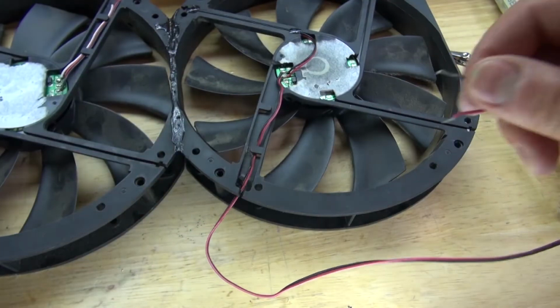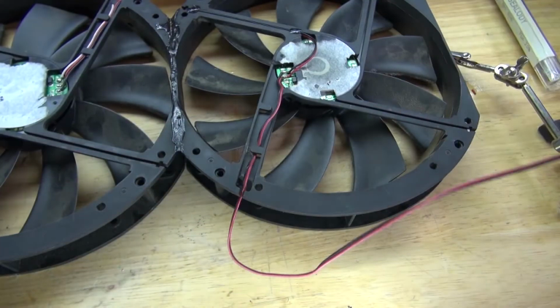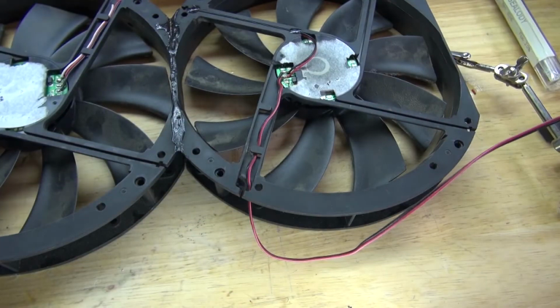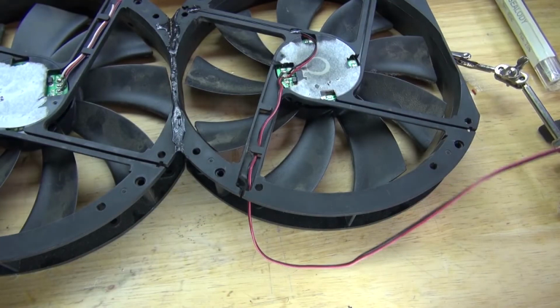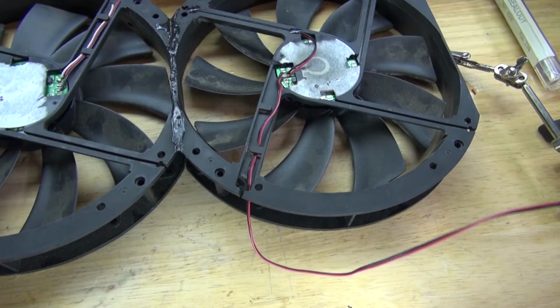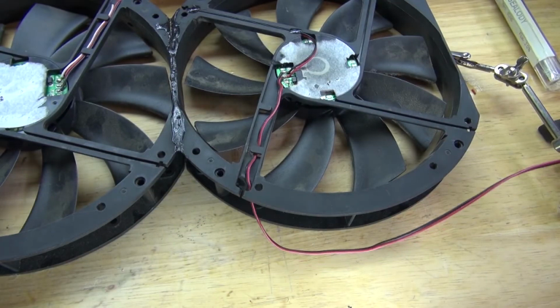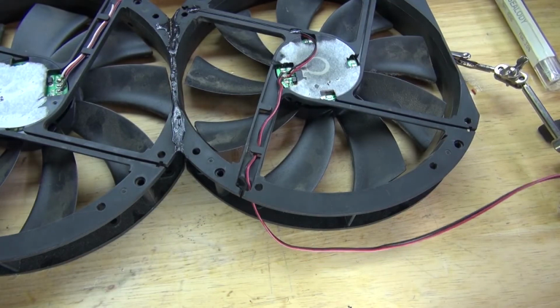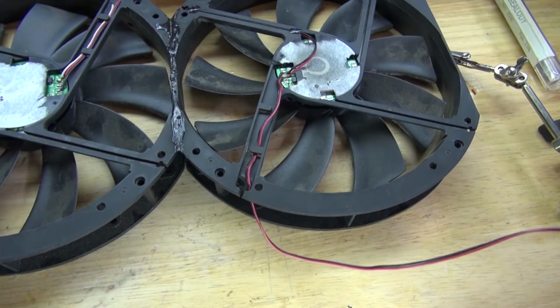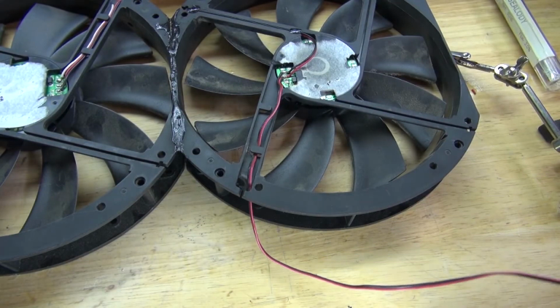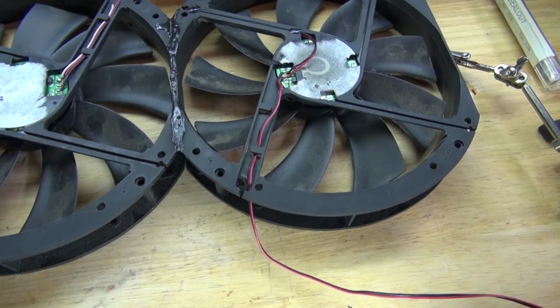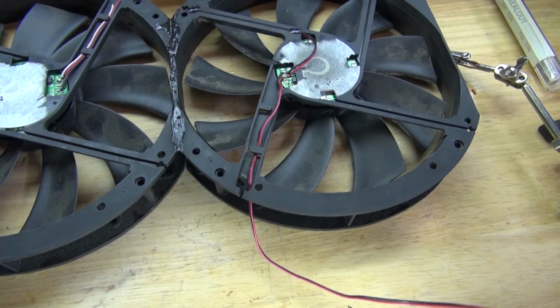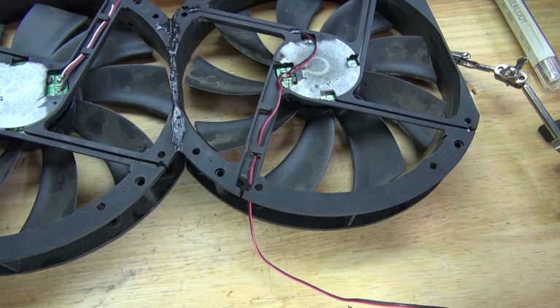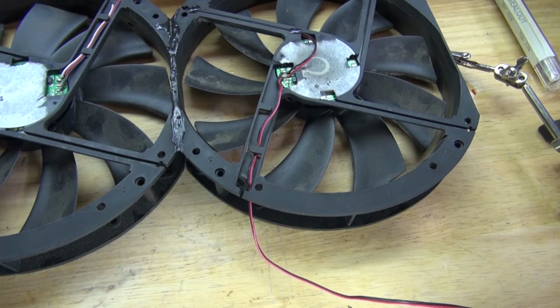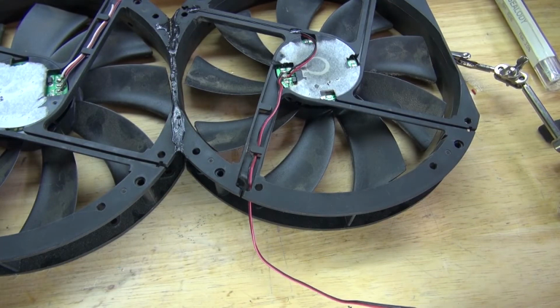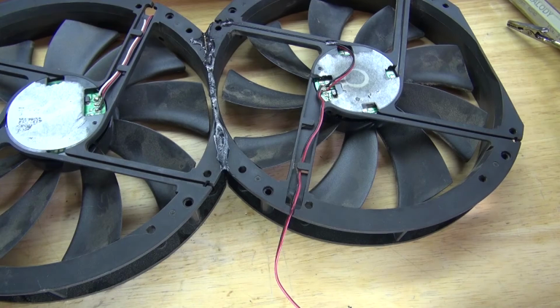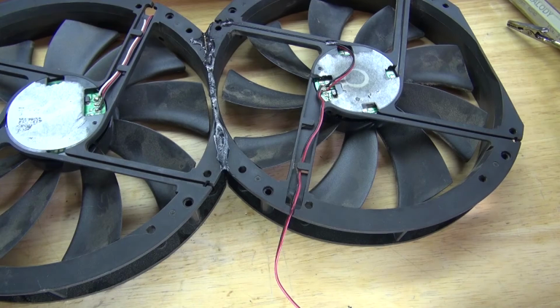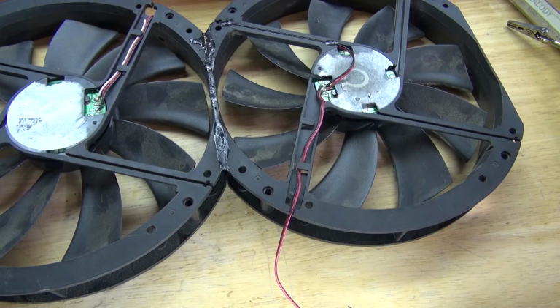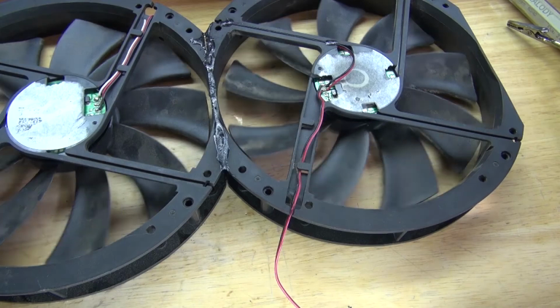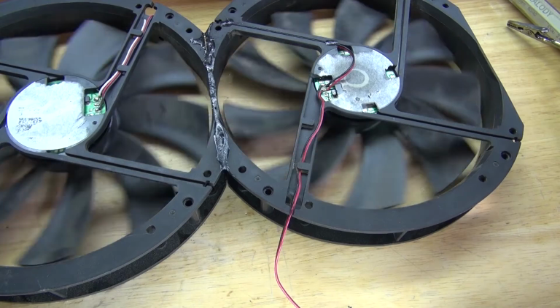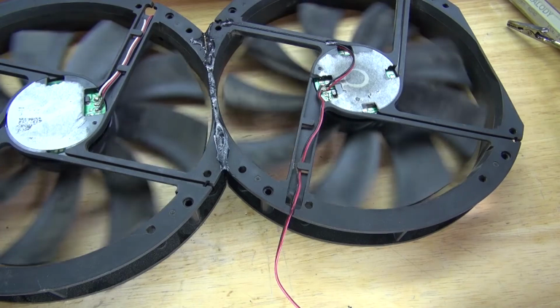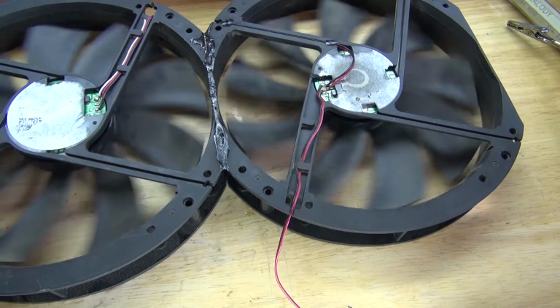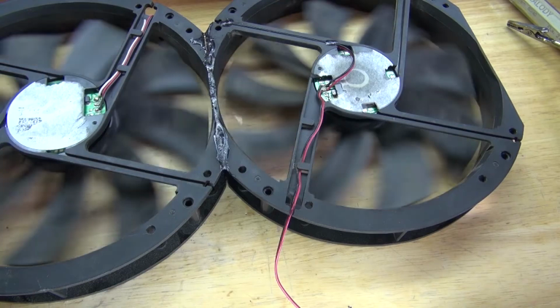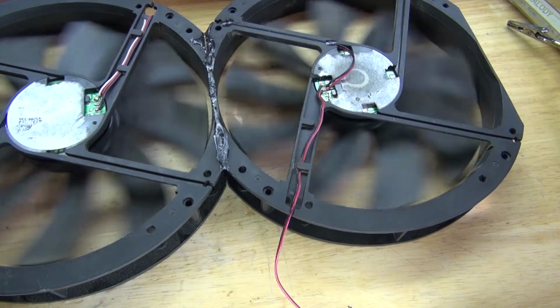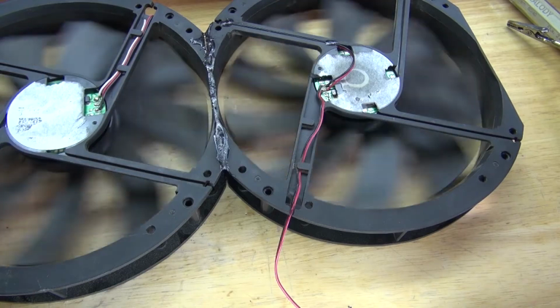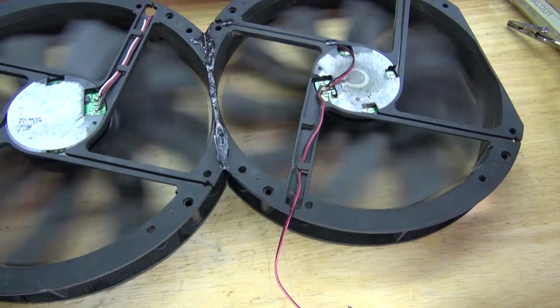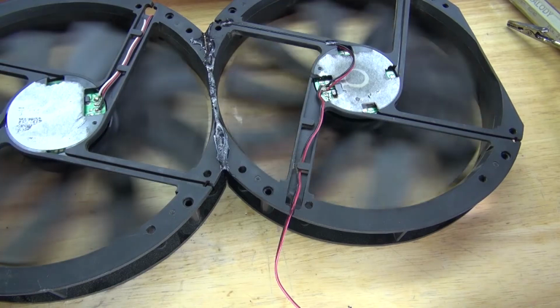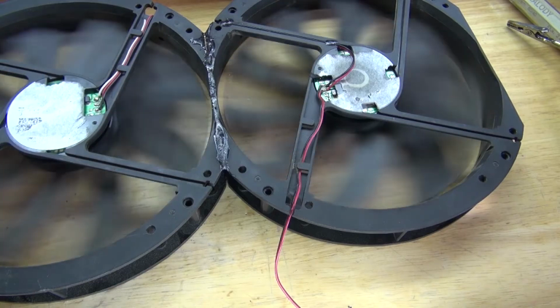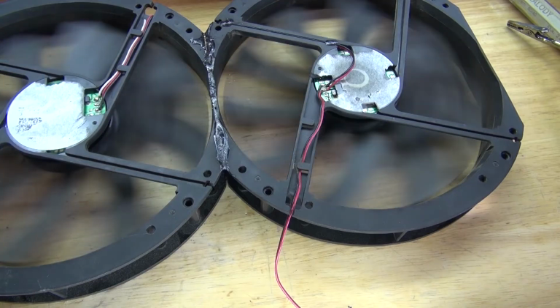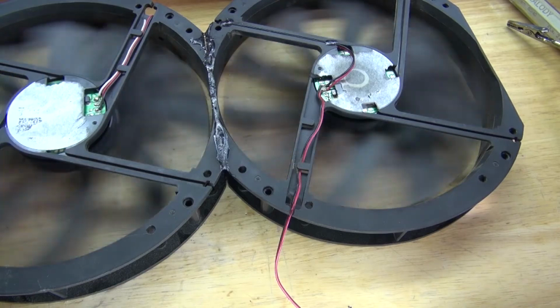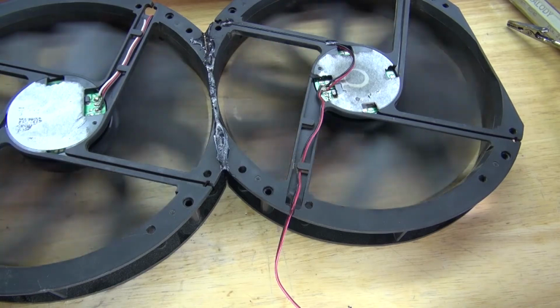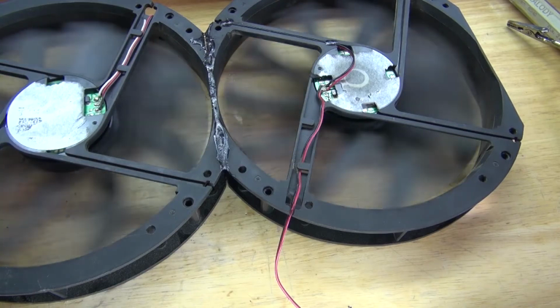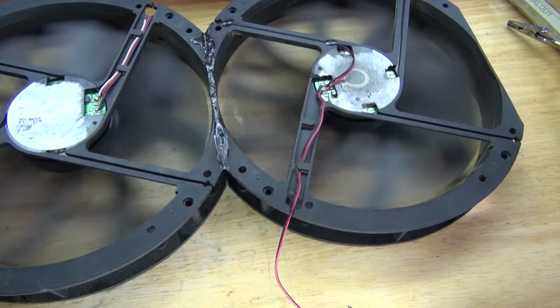Let's make a quick test to make sure the two fans turn on — and the fans turn on. Excellent.